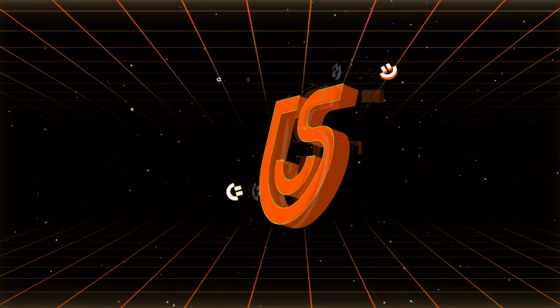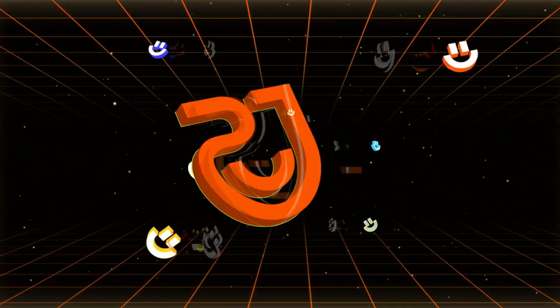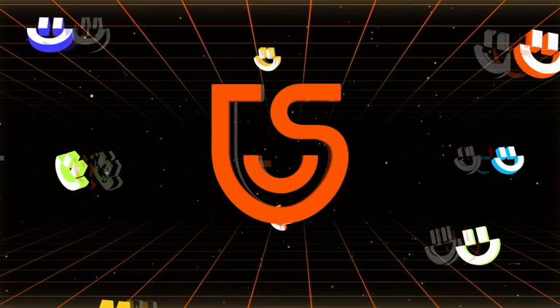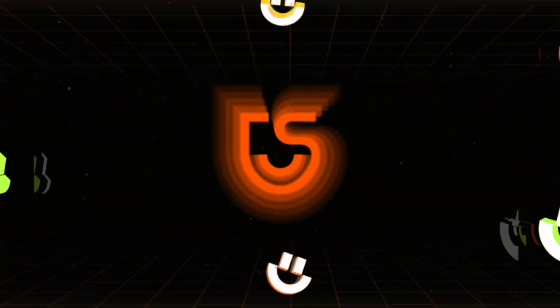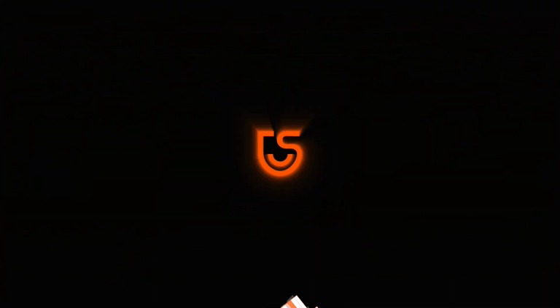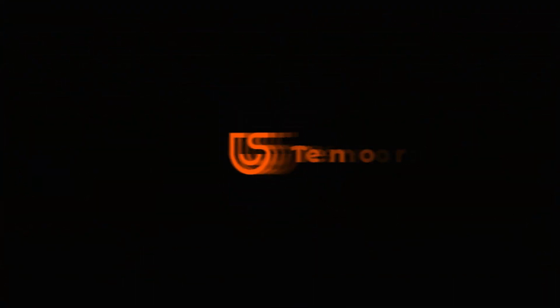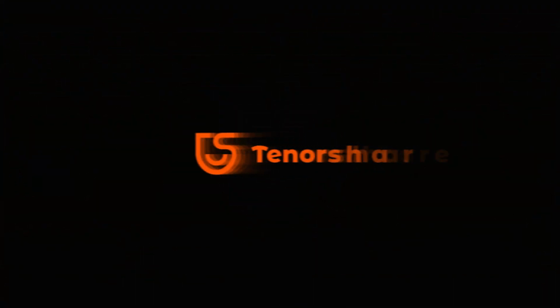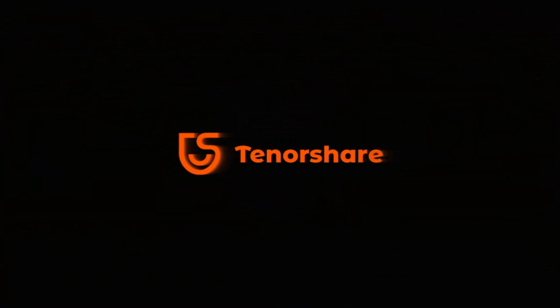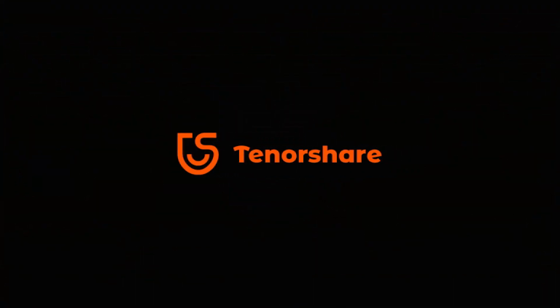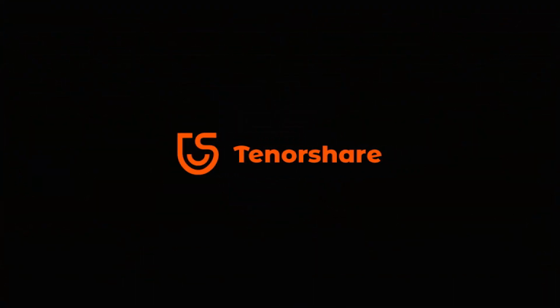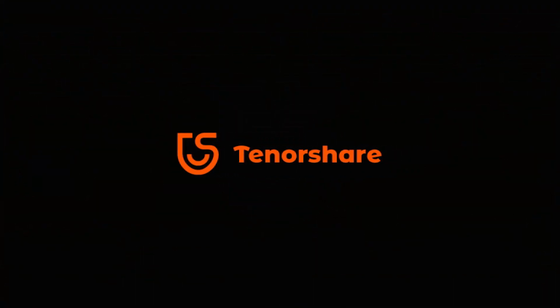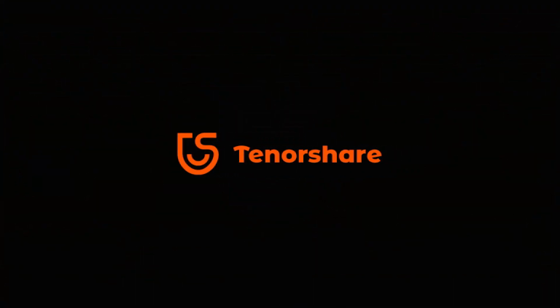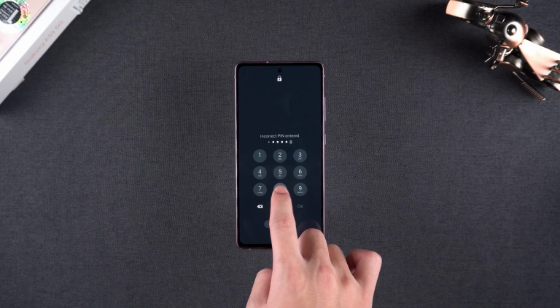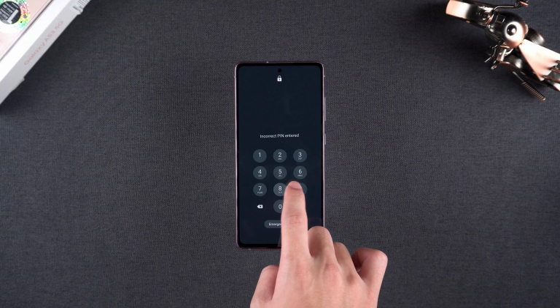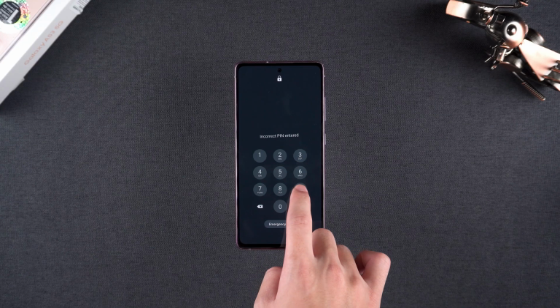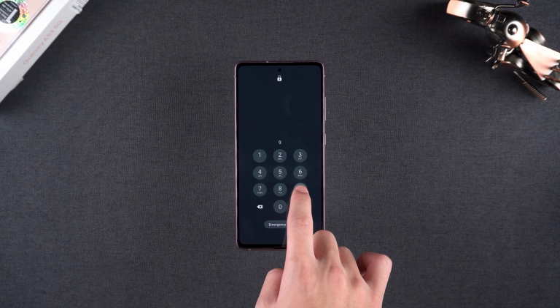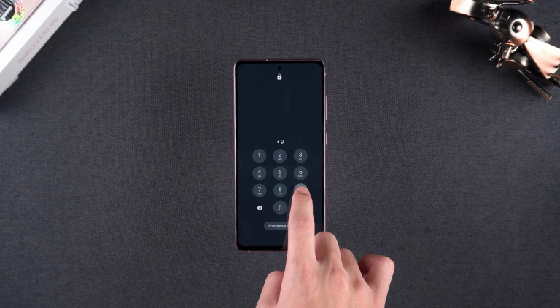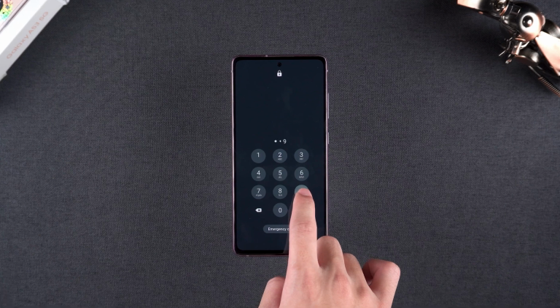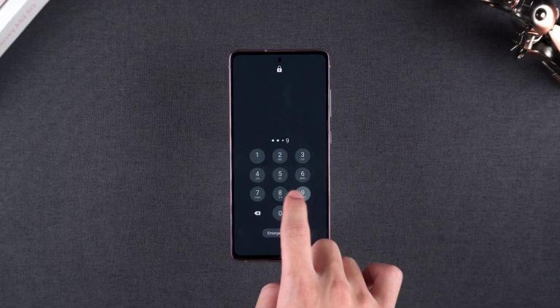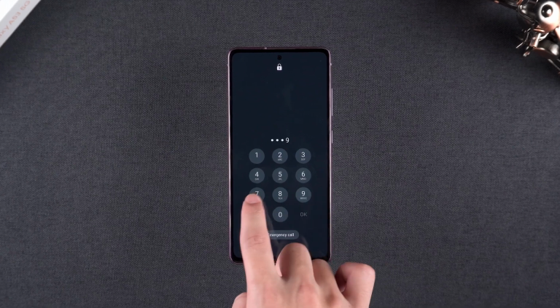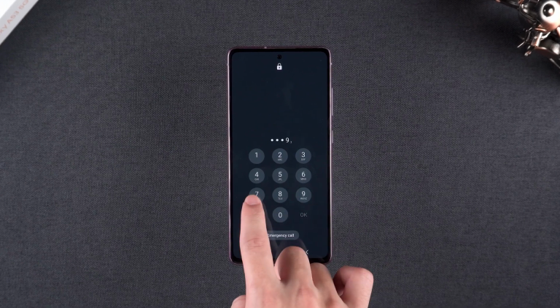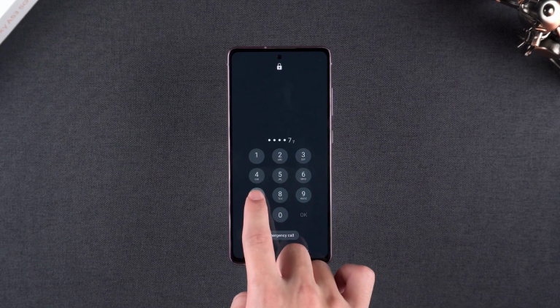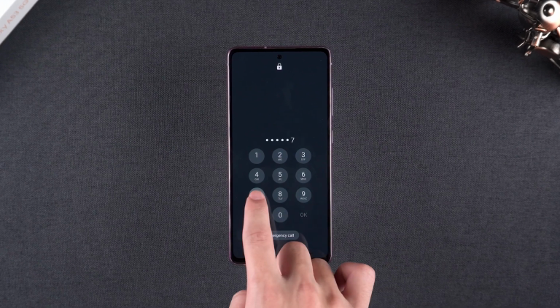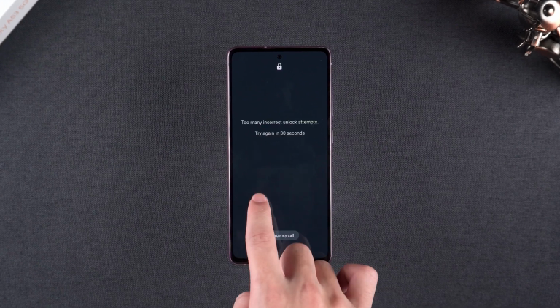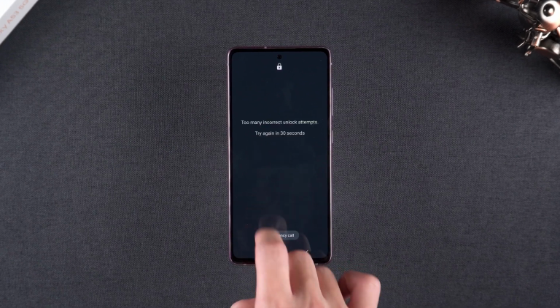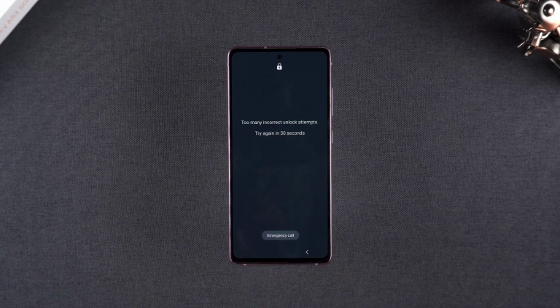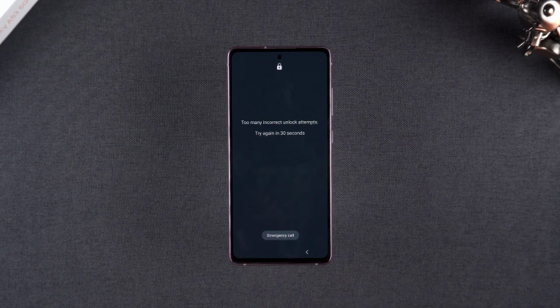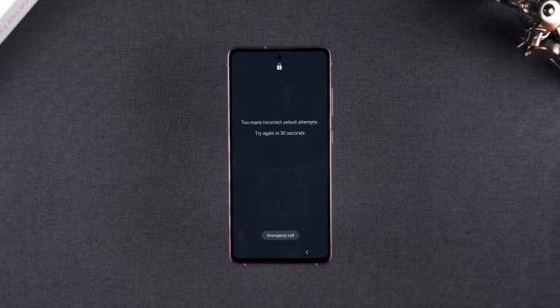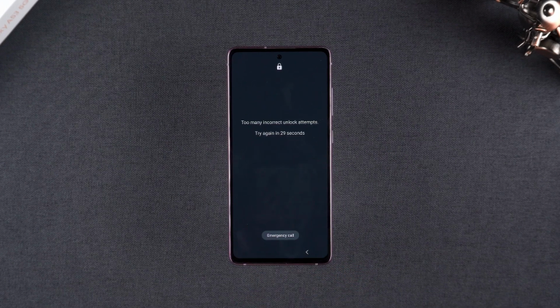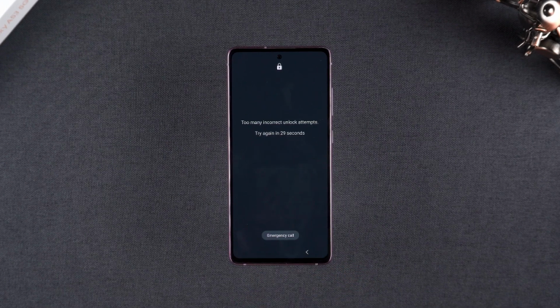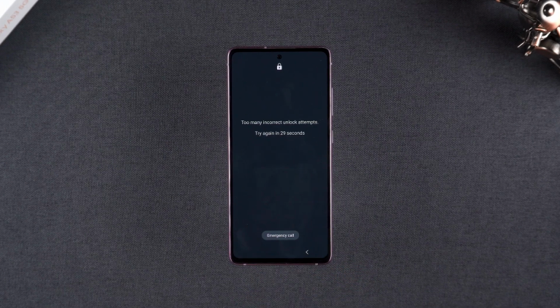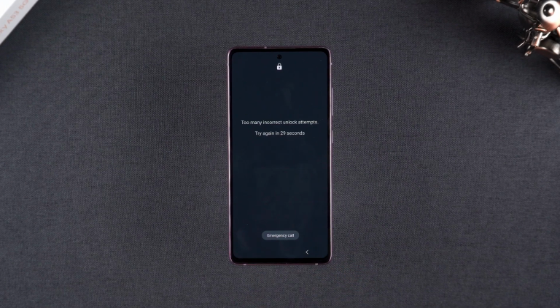Welcome everyone back to Tenorshare. Forgot your phone's password or pattern? I've been there. It's frustrating.